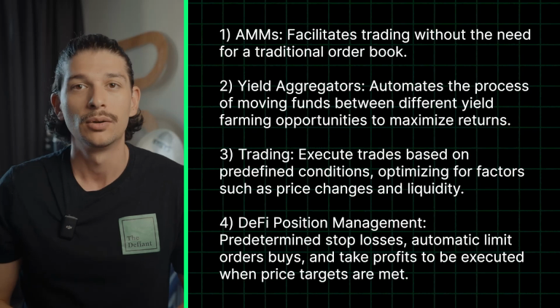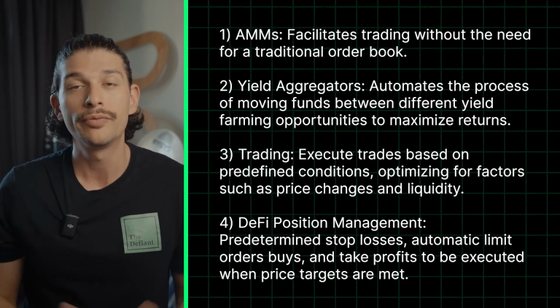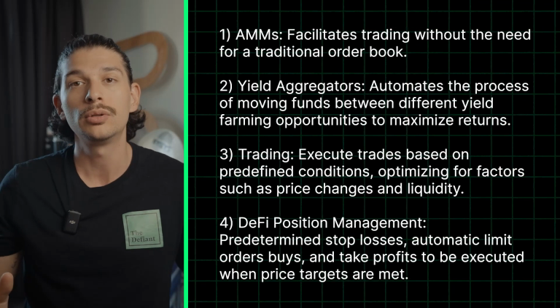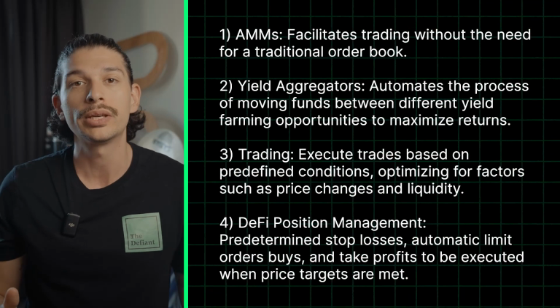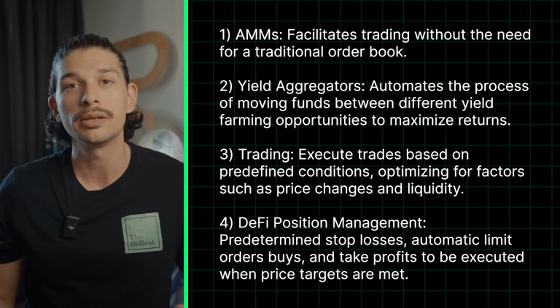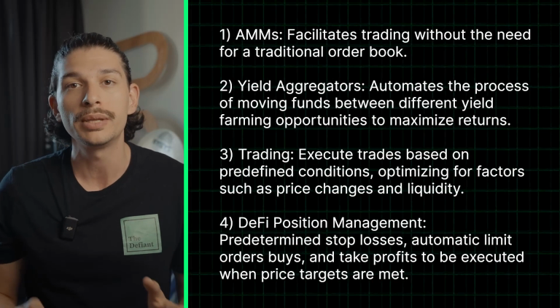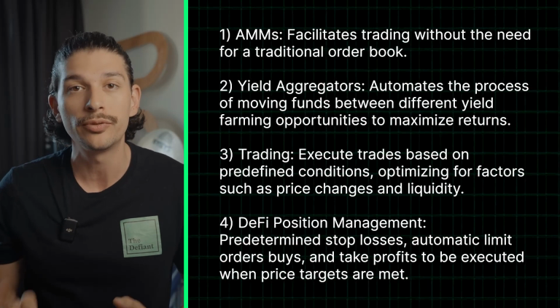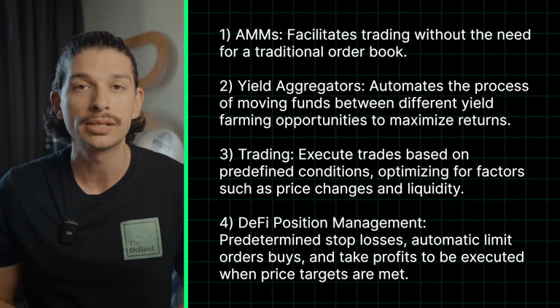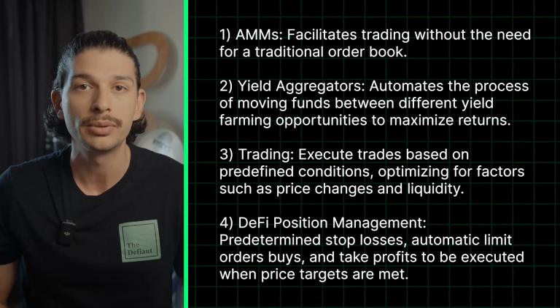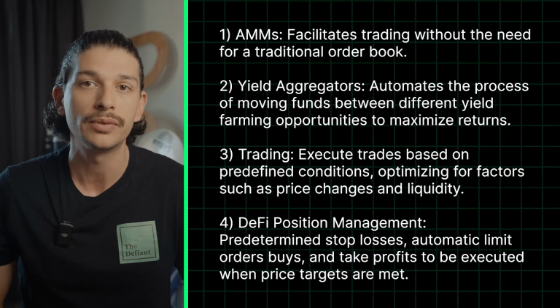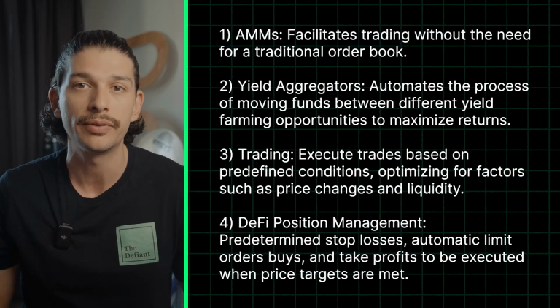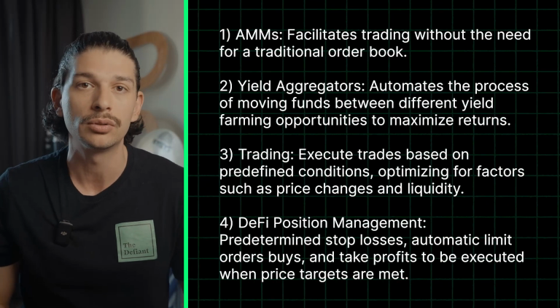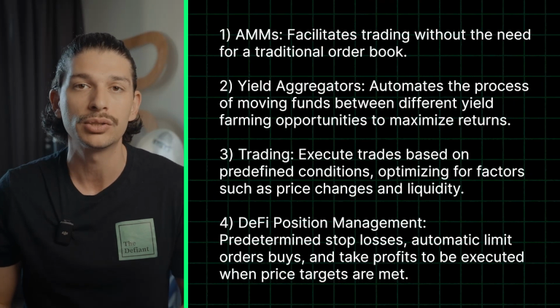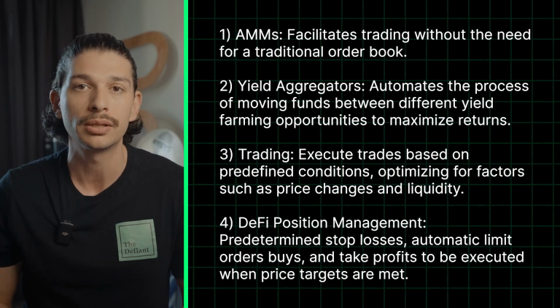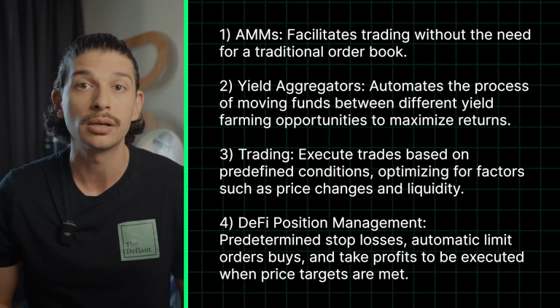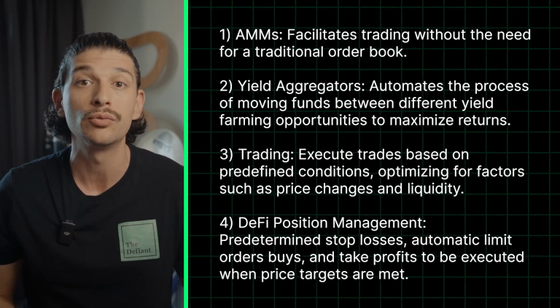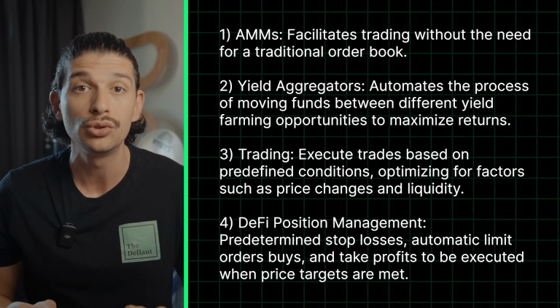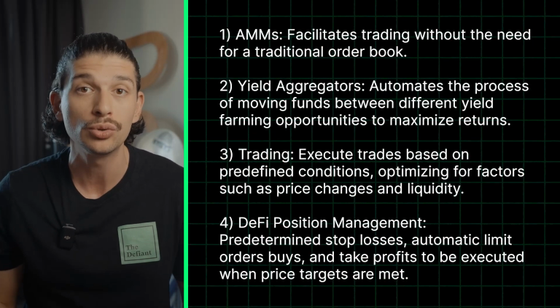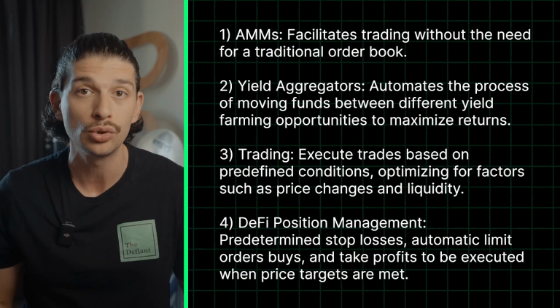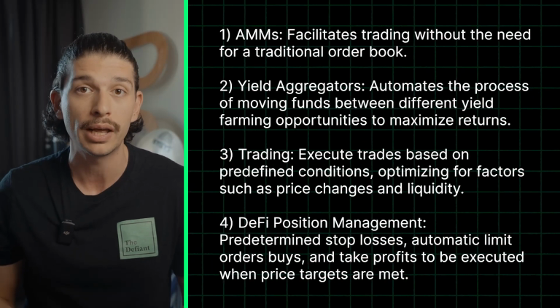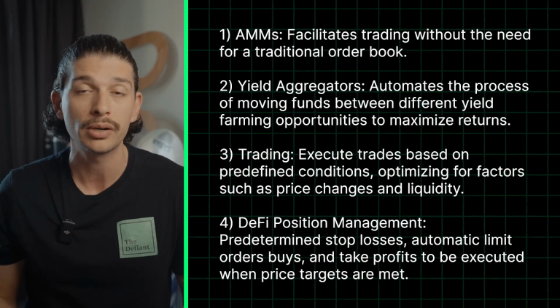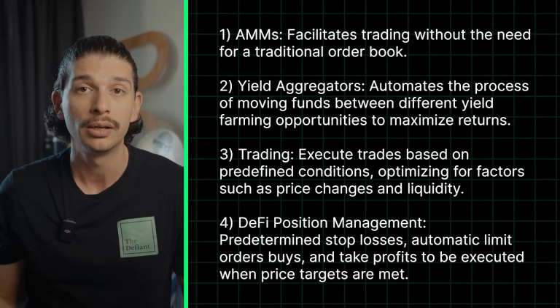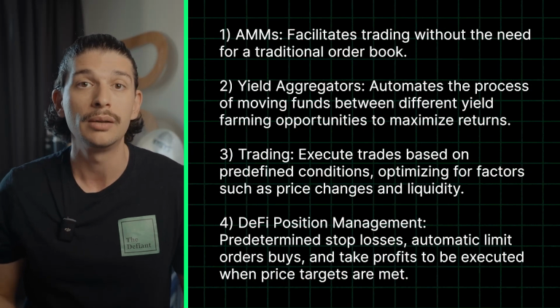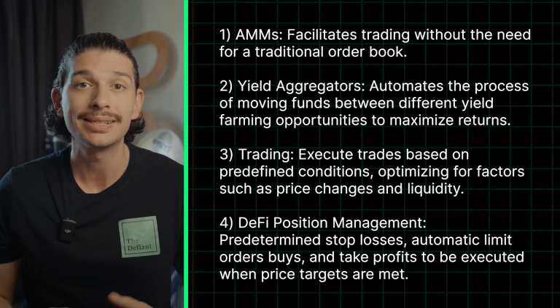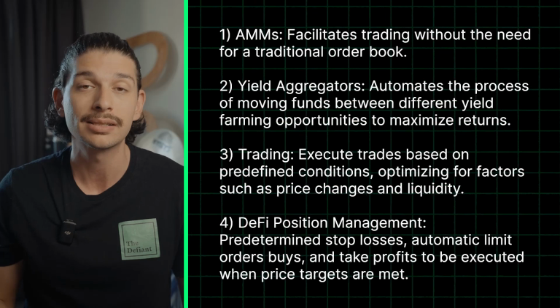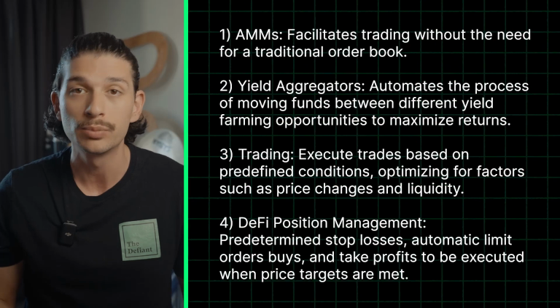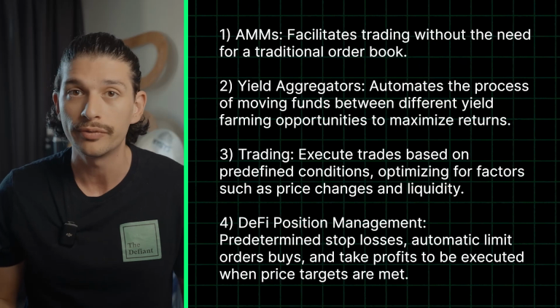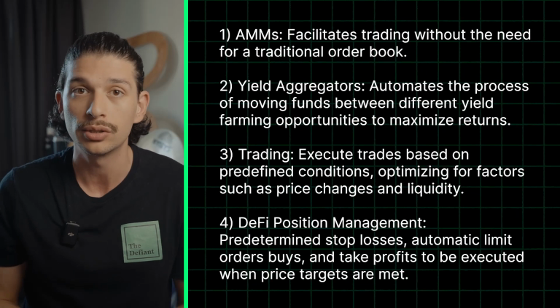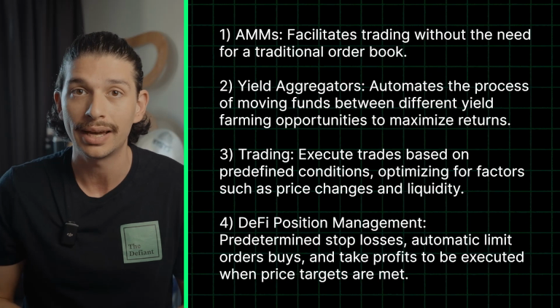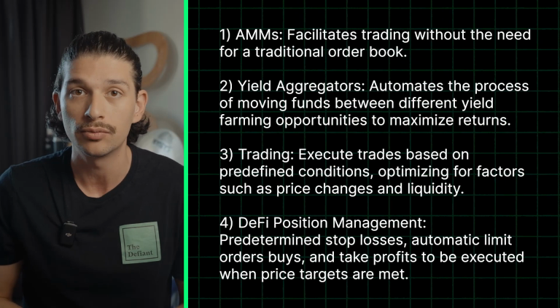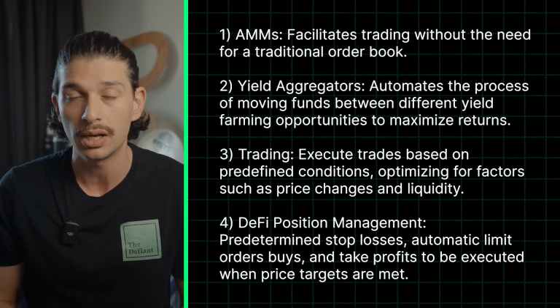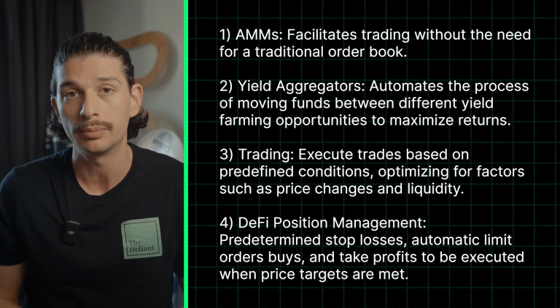Overall, we can see from these four examples of DeFi automation that they serve to reduce human error and make systems more efficient and reliable.